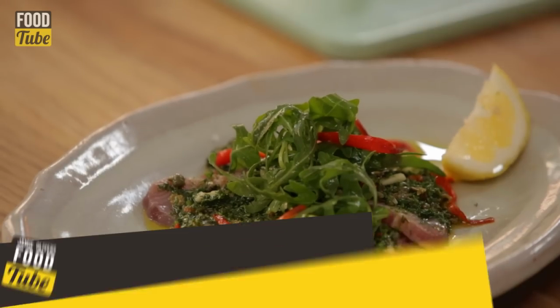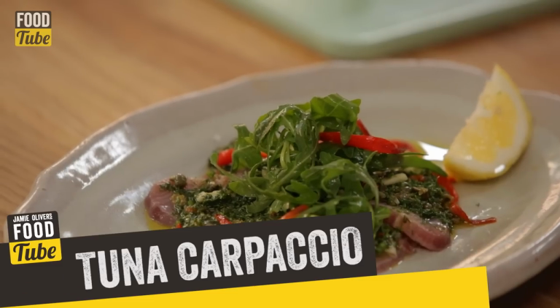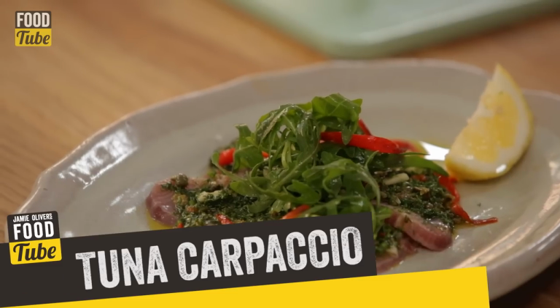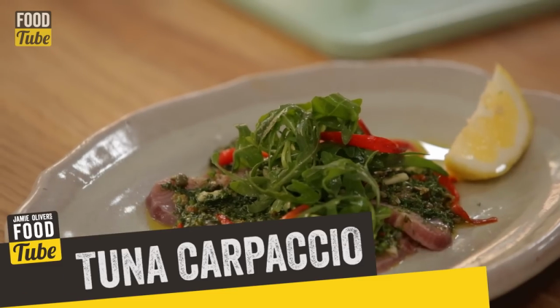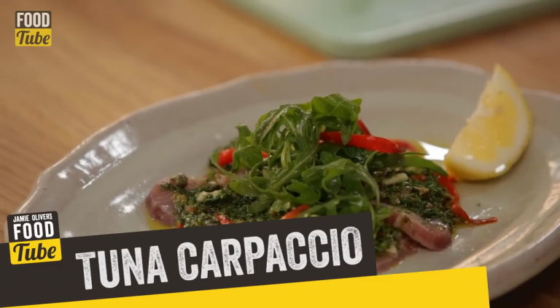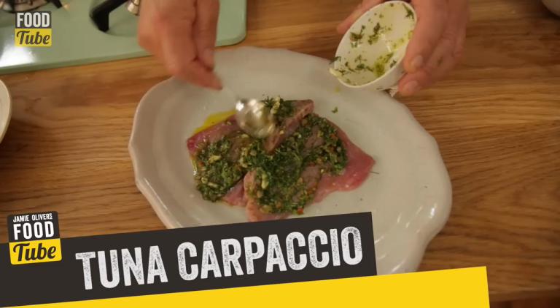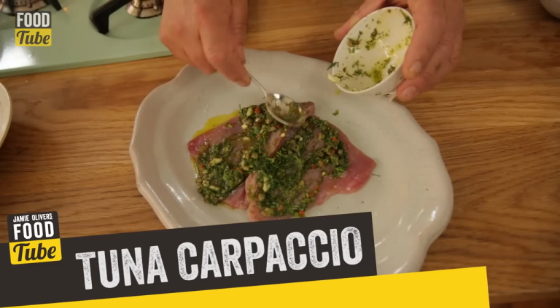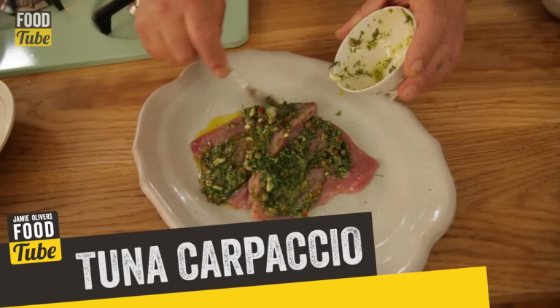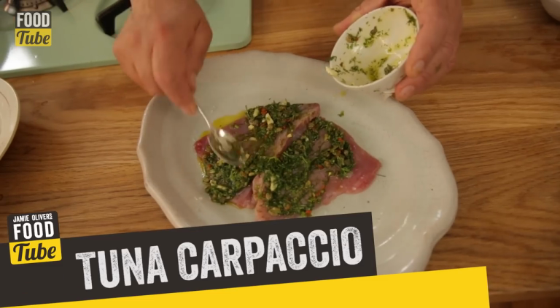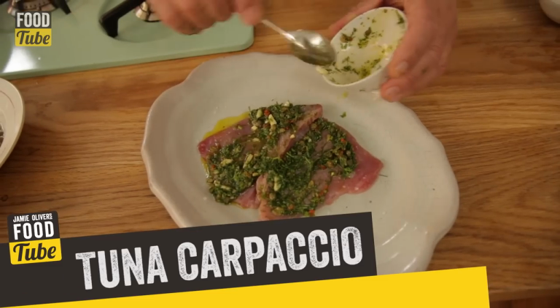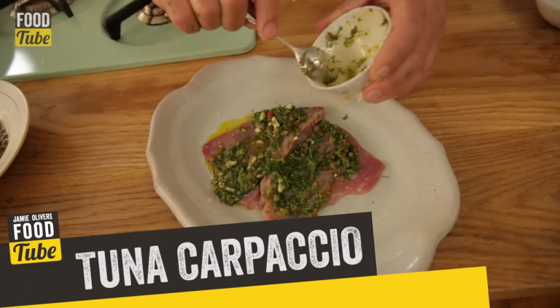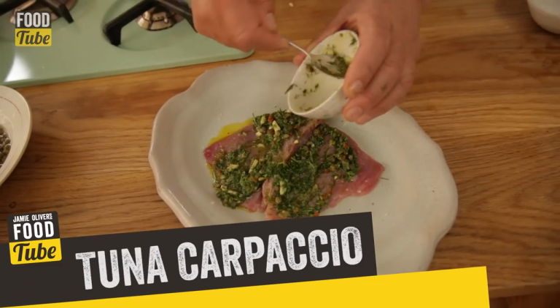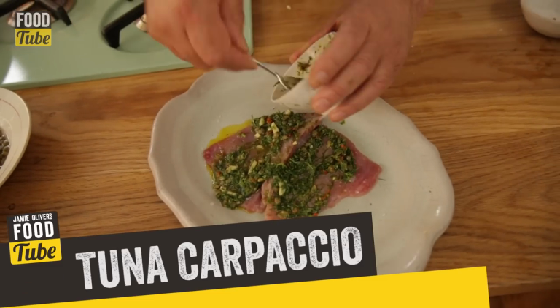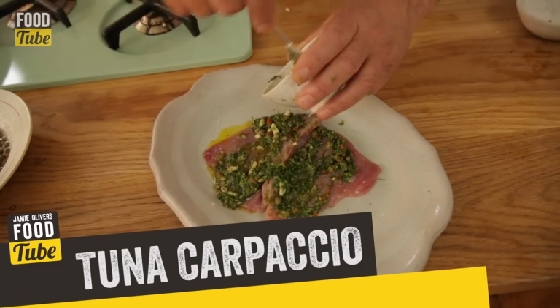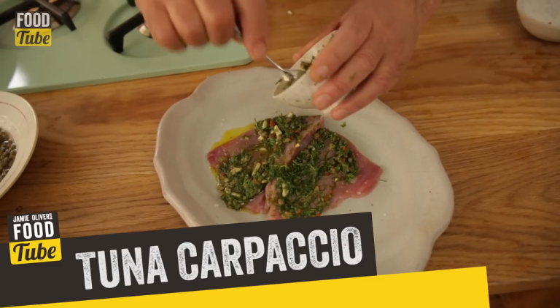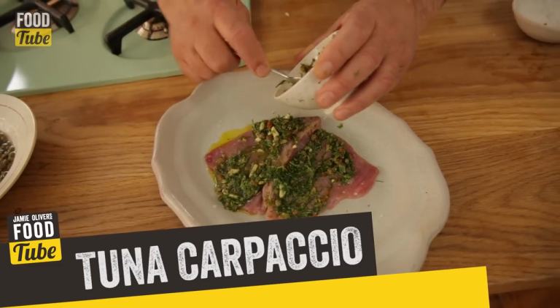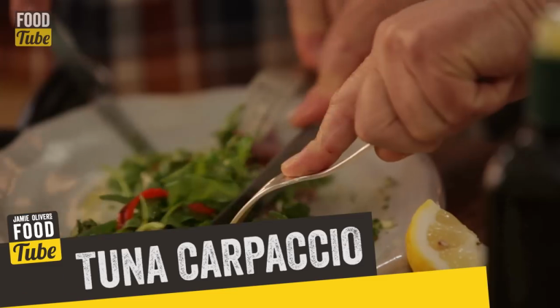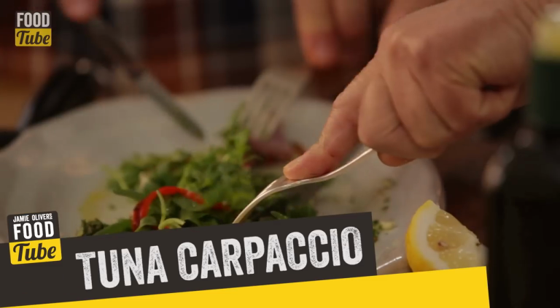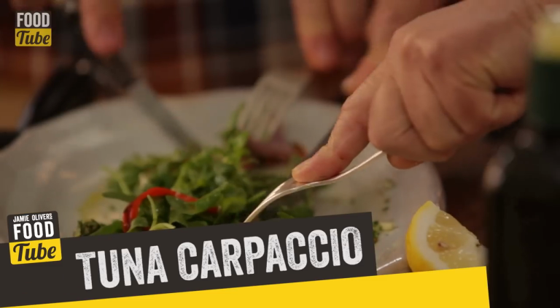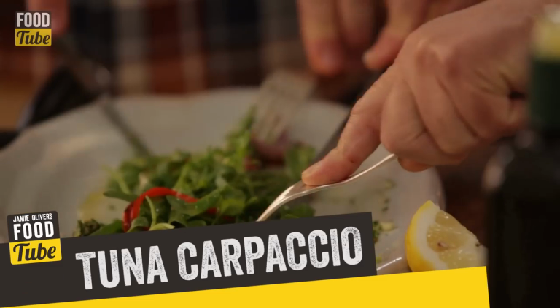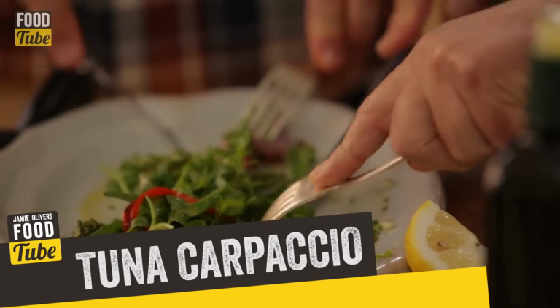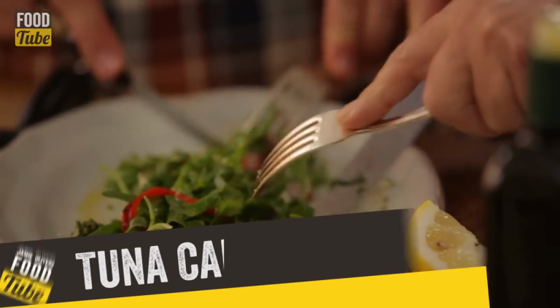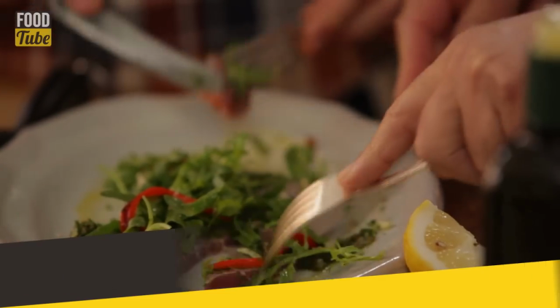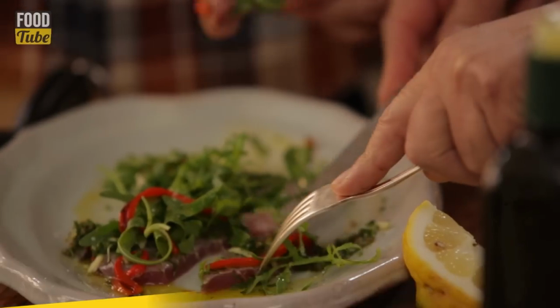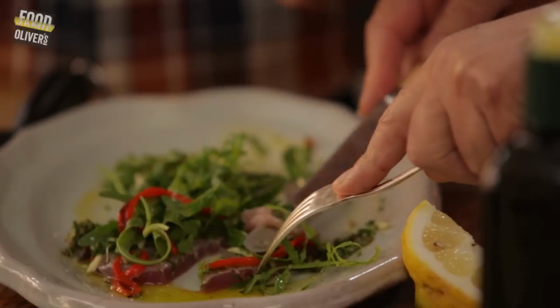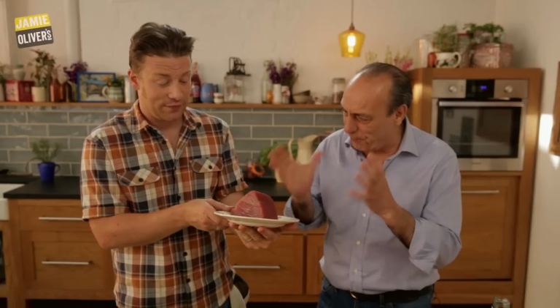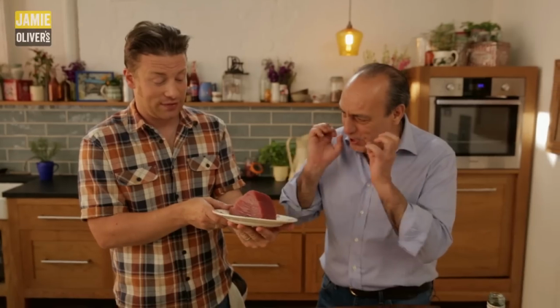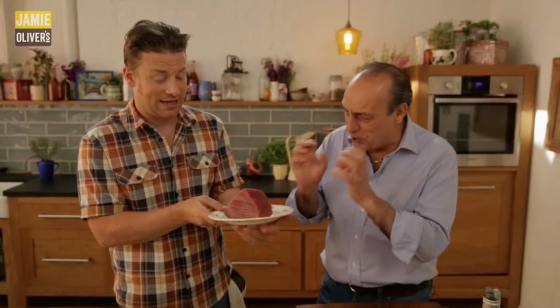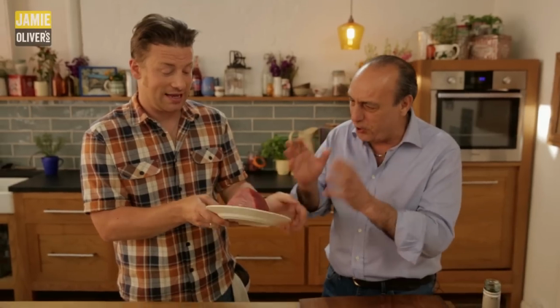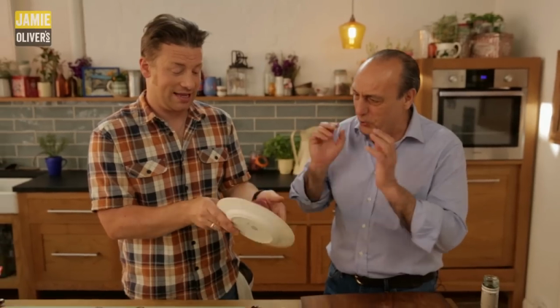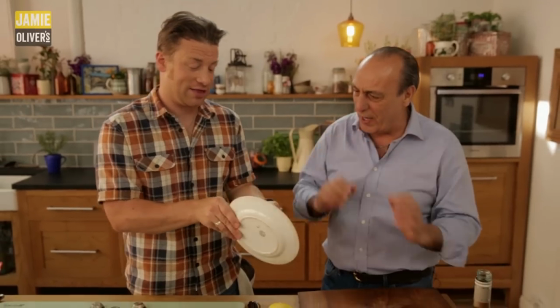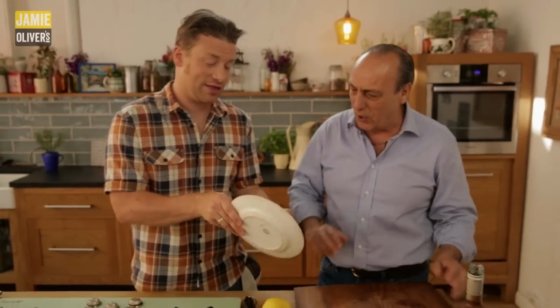Gennaro grew up making carpaccio. Carpaccio came originally from Venice. It's so fresh, so good.